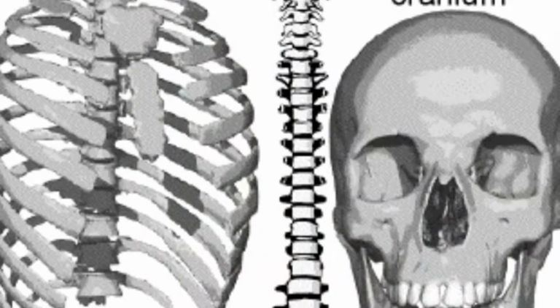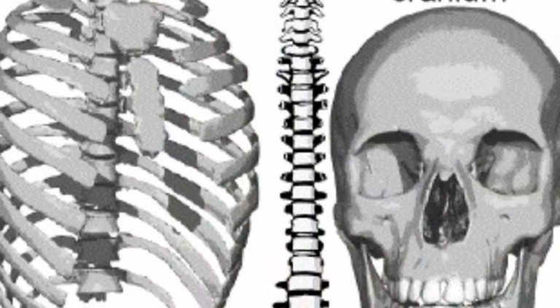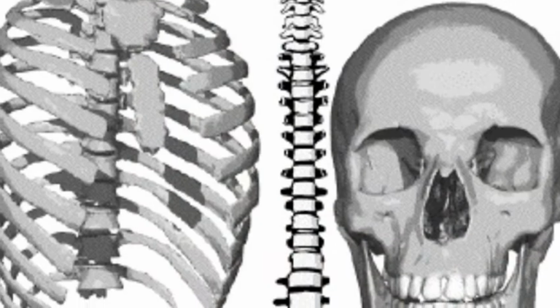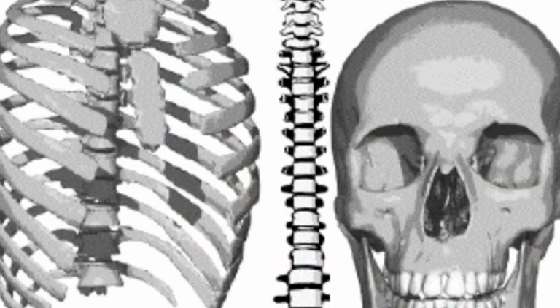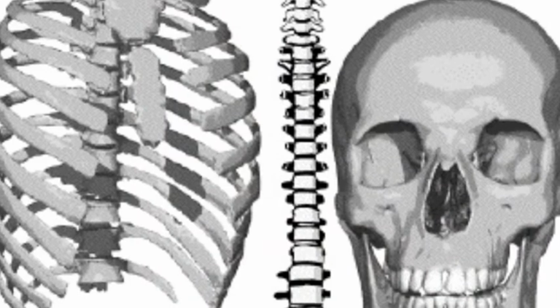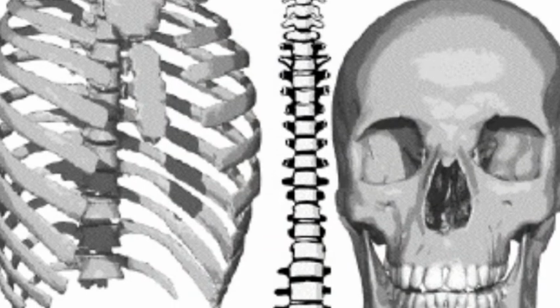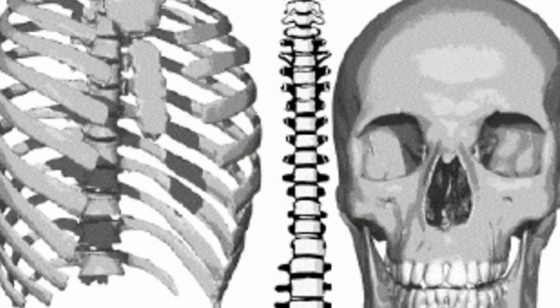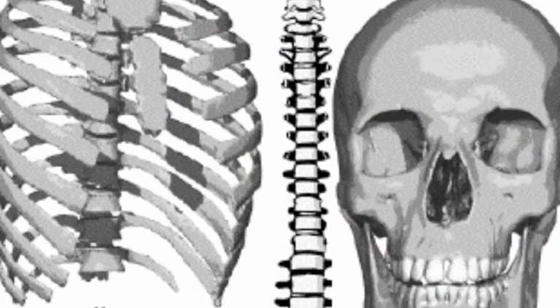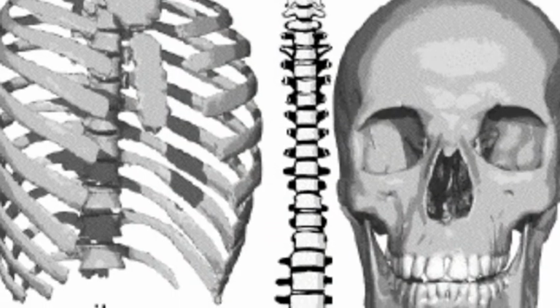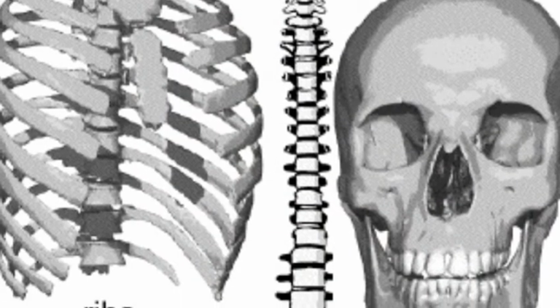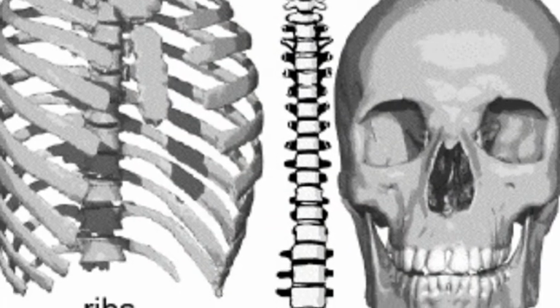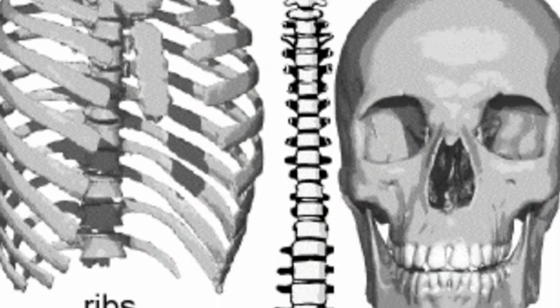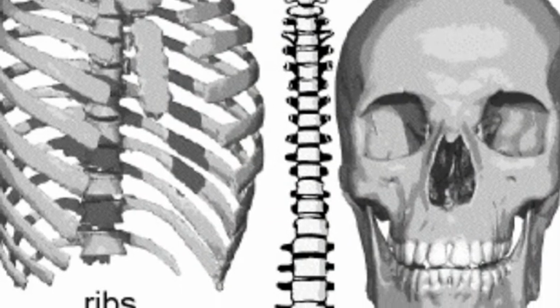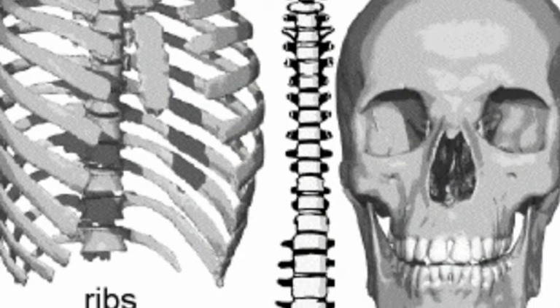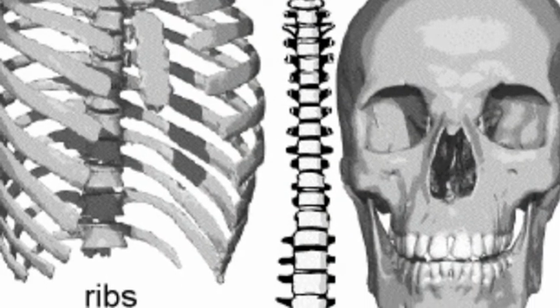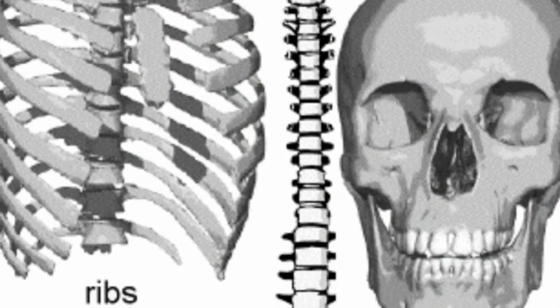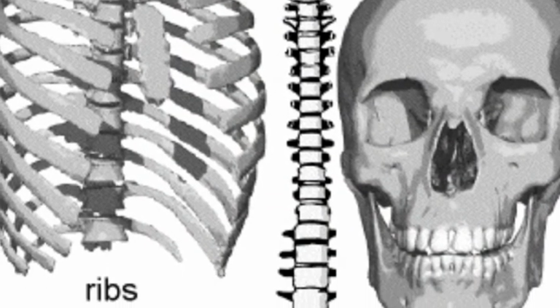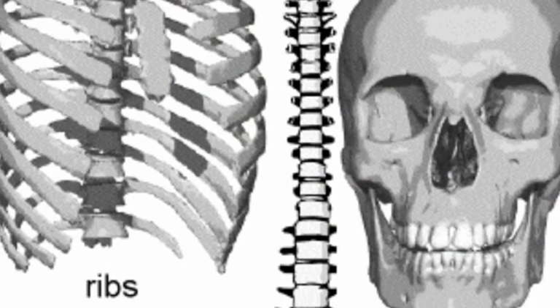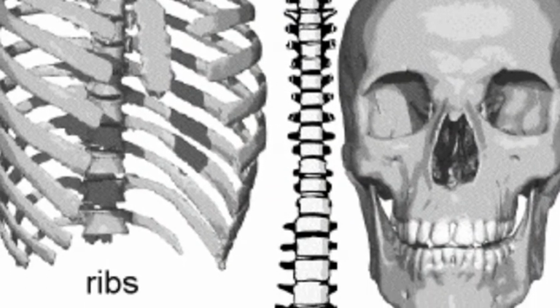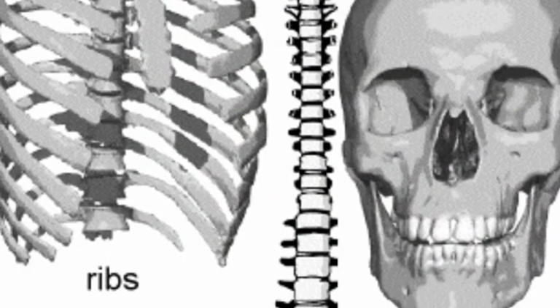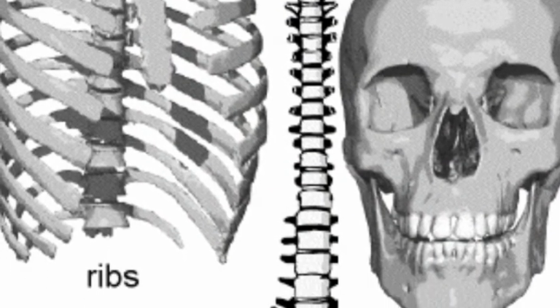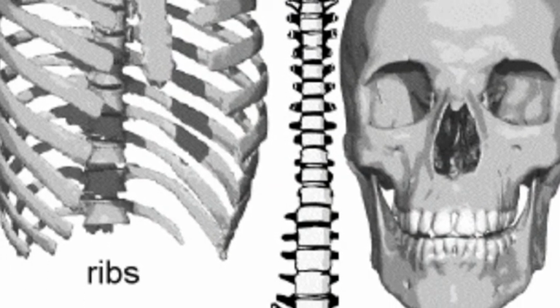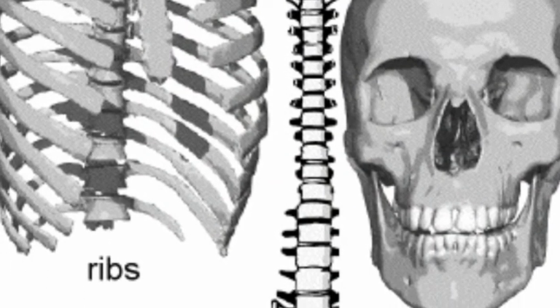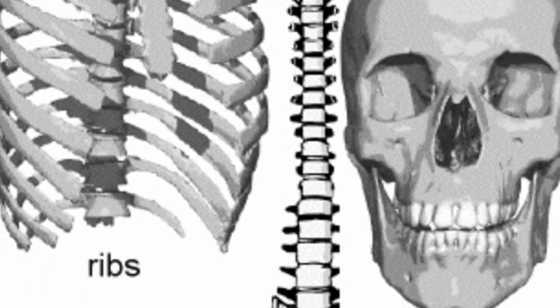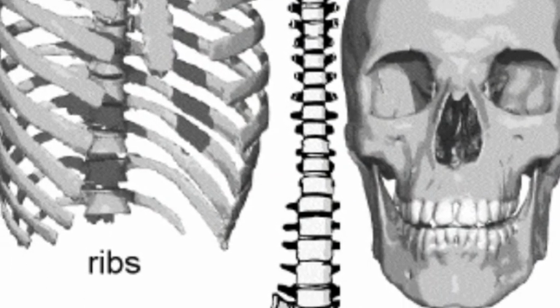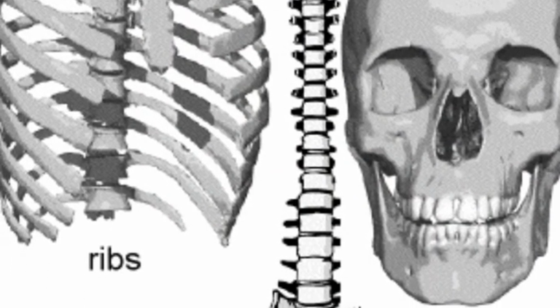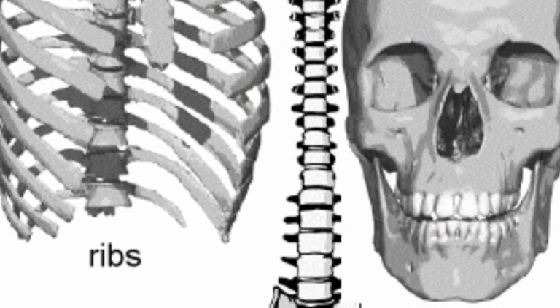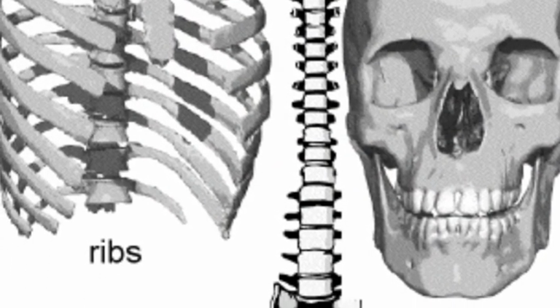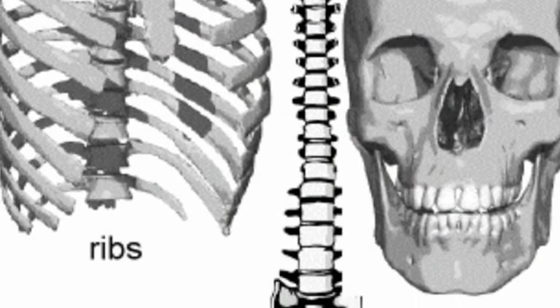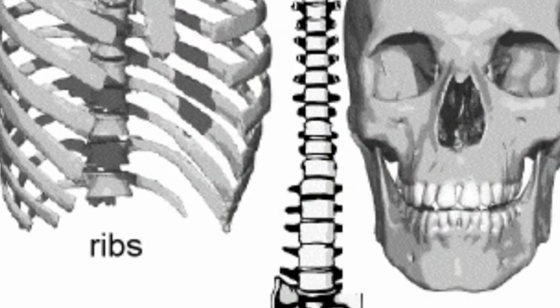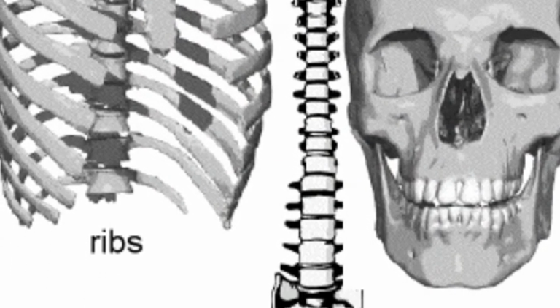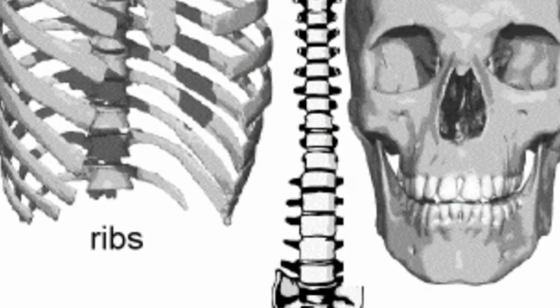Bones that protect our body are the ribs, cranium, and vertebrae.